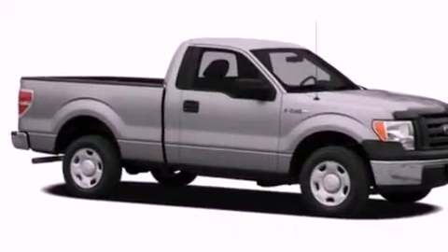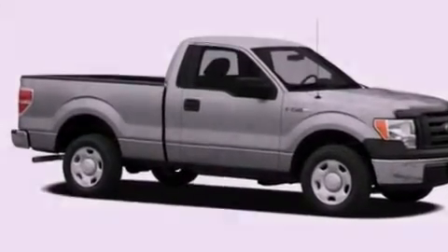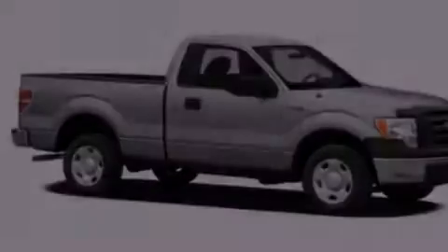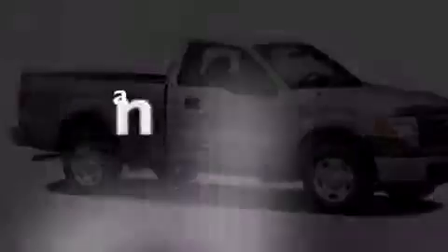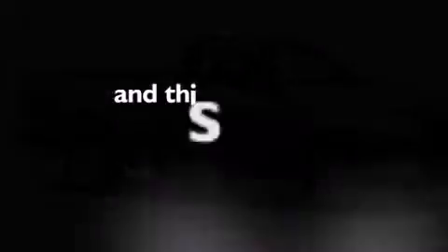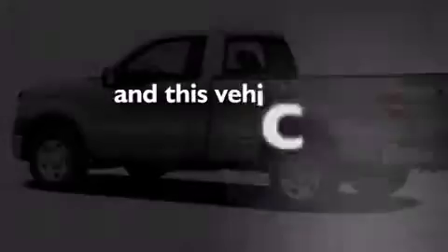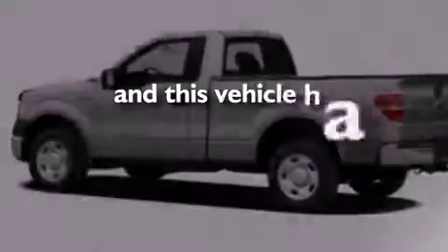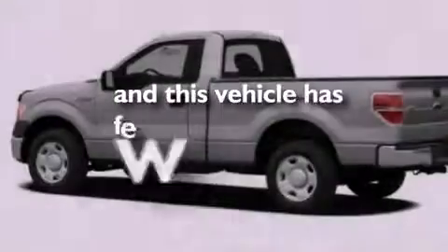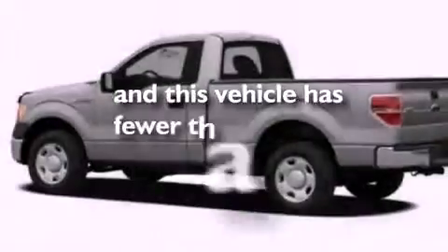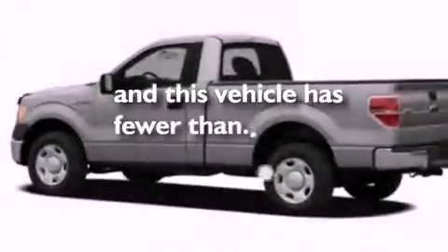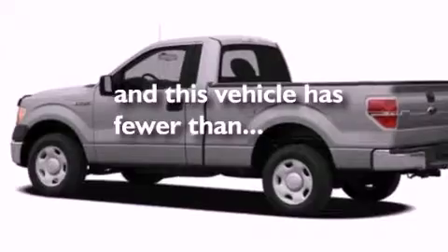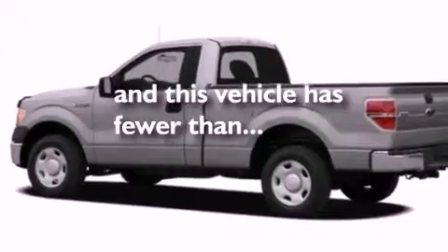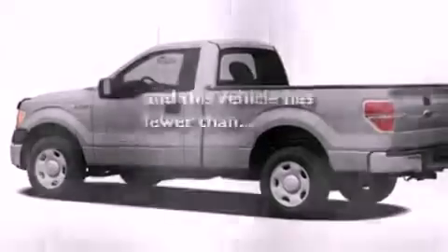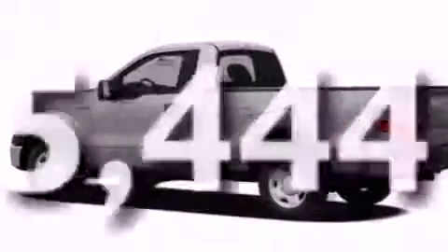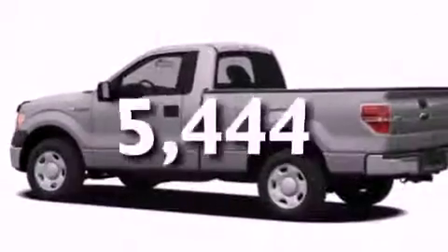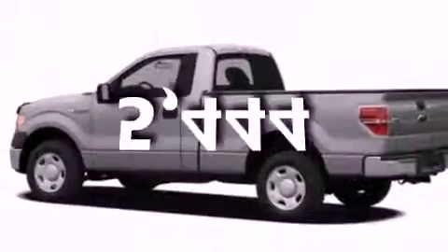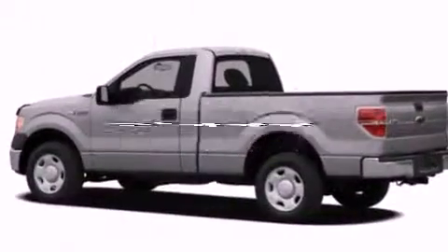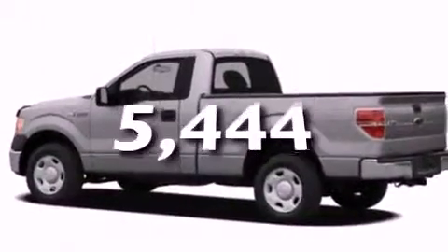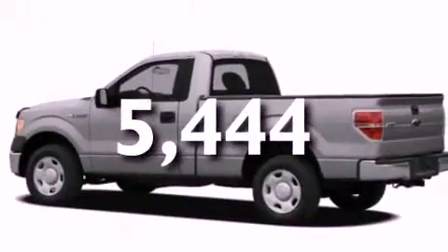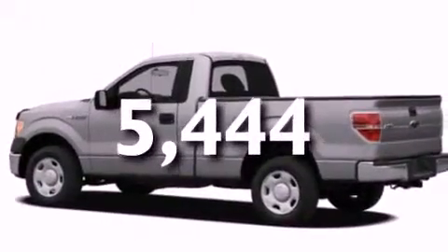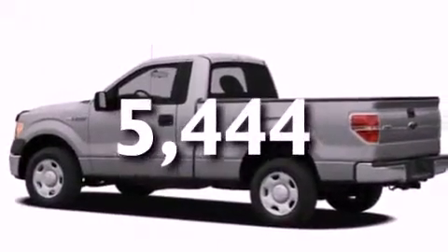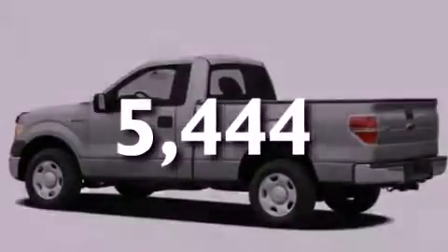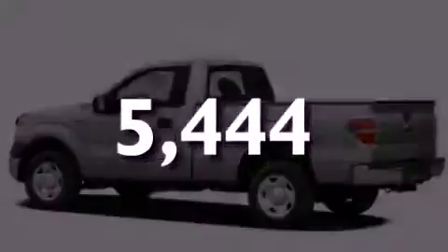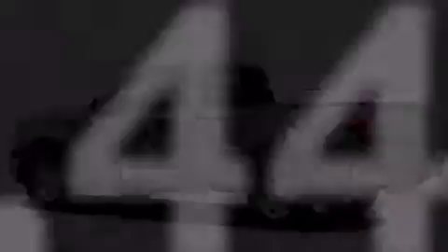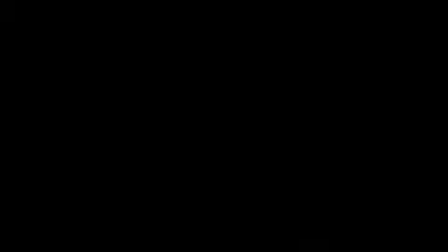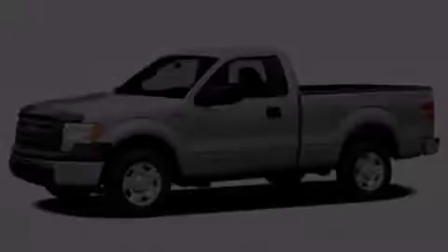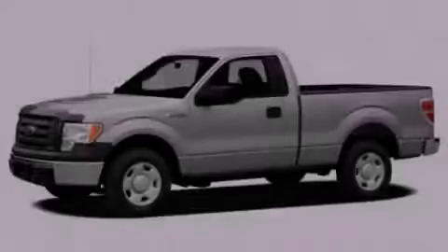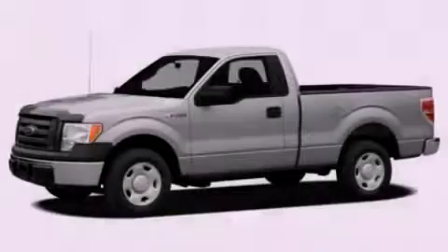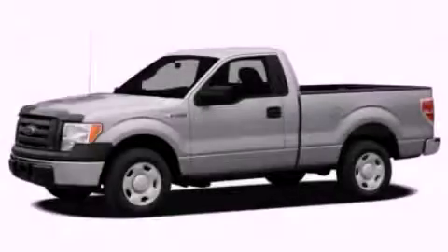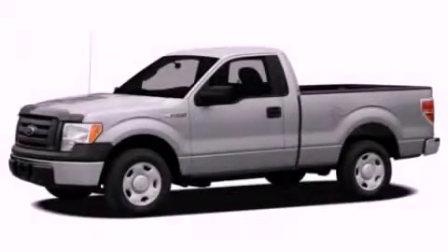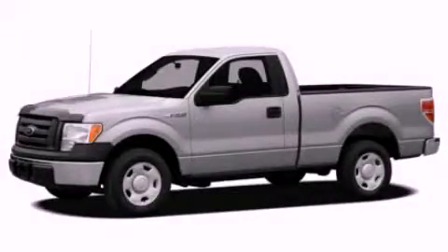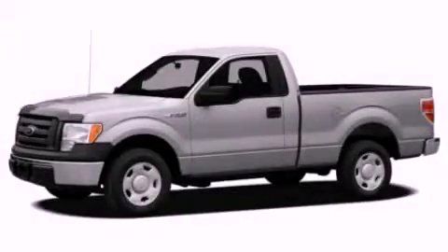This vehicle has fewer than 6,000 miles on the odometer. Call or visit us right now and arrange your test drive today.